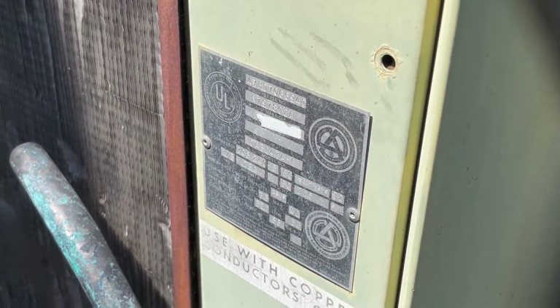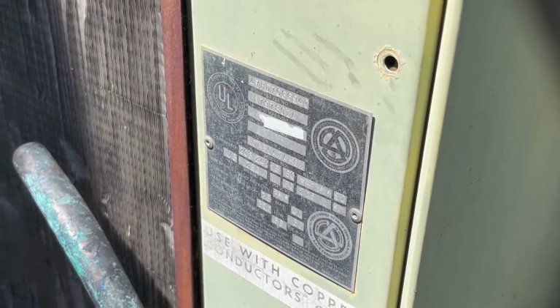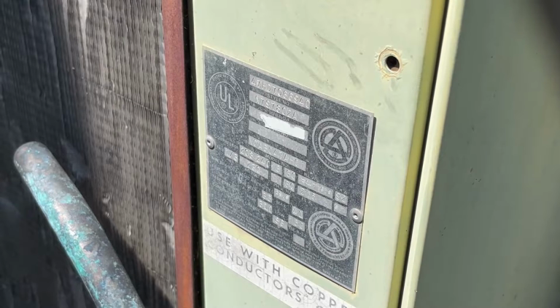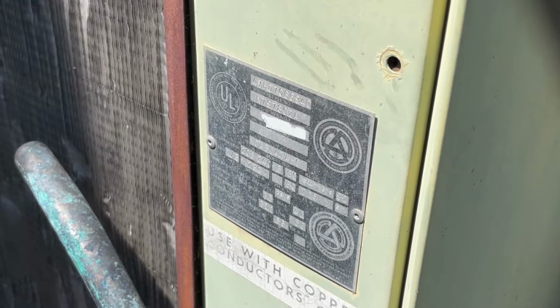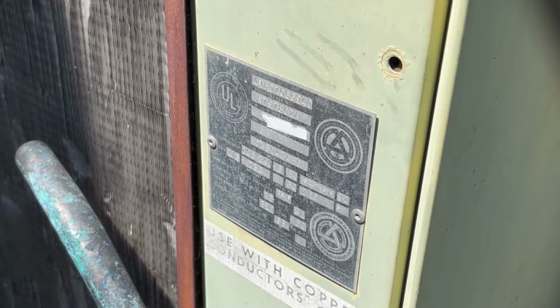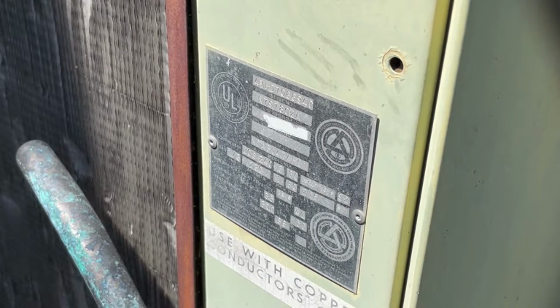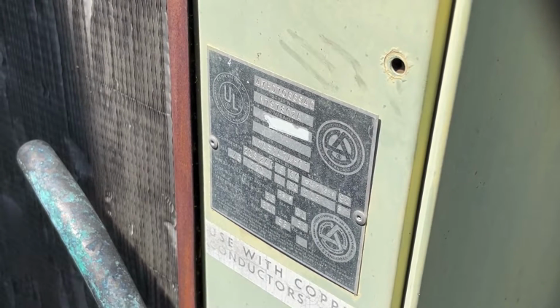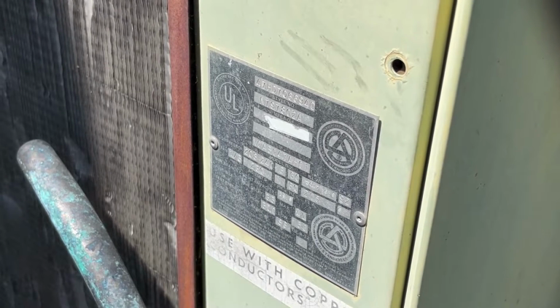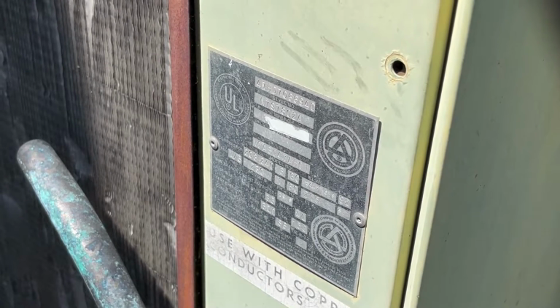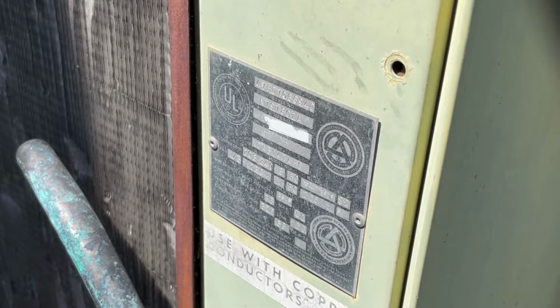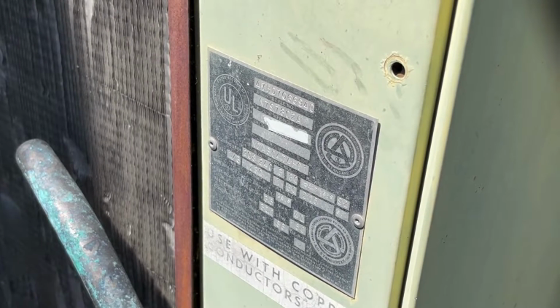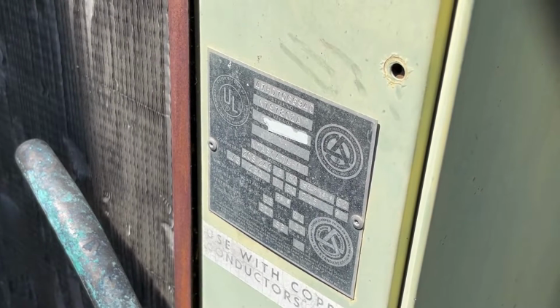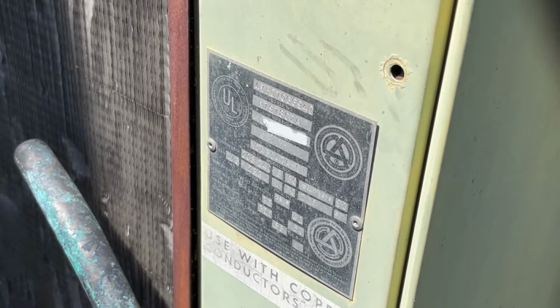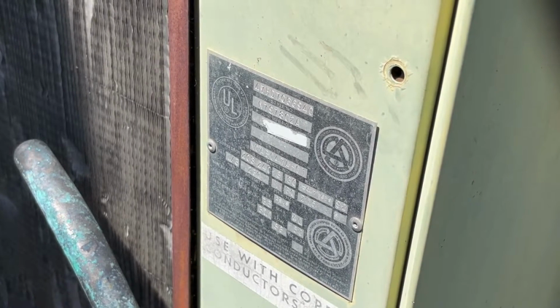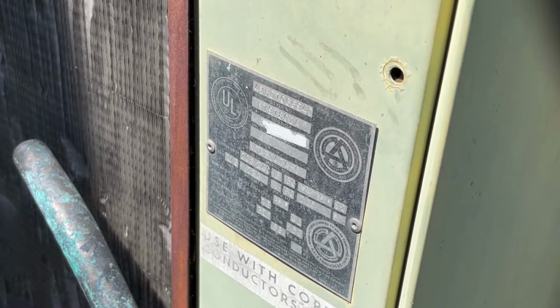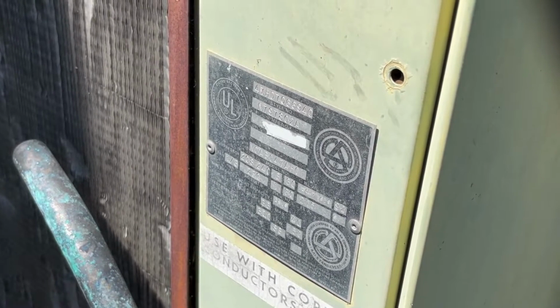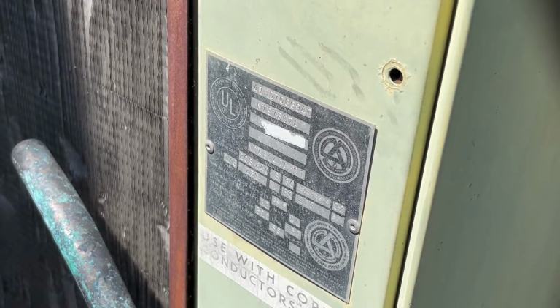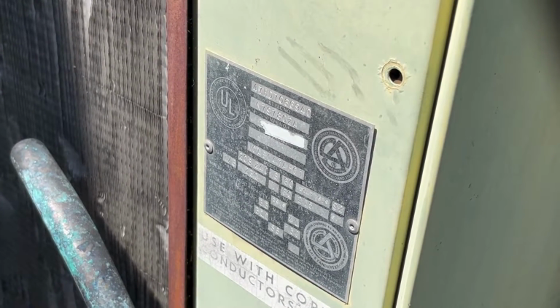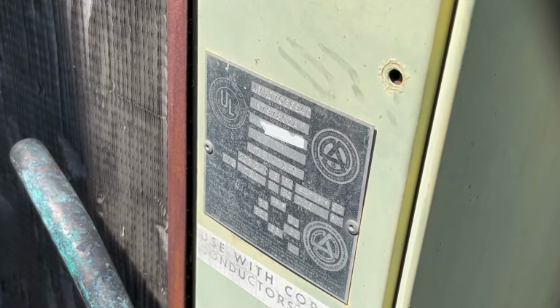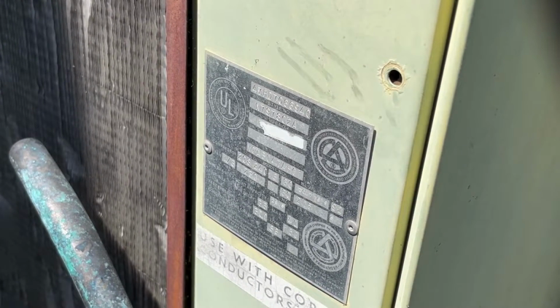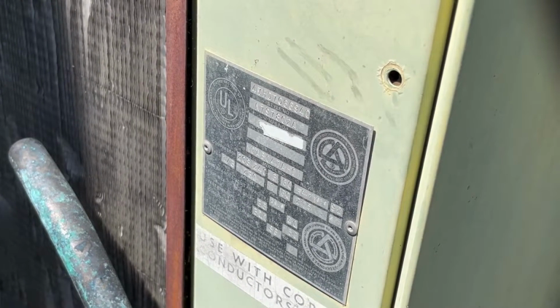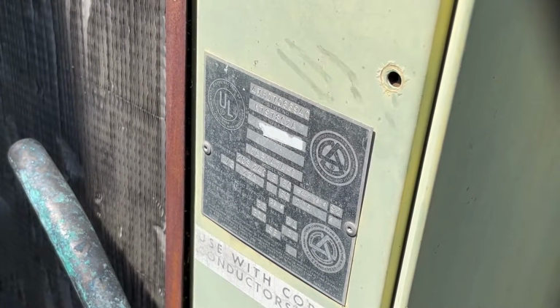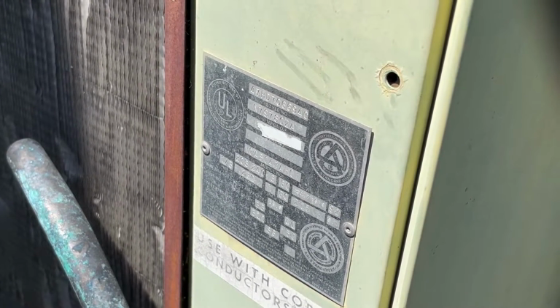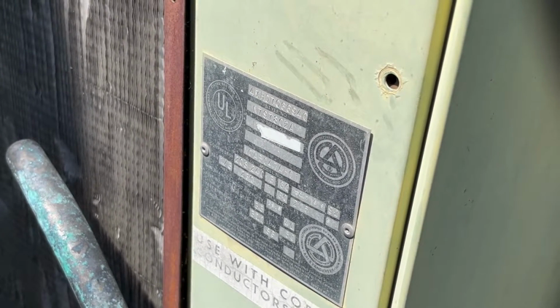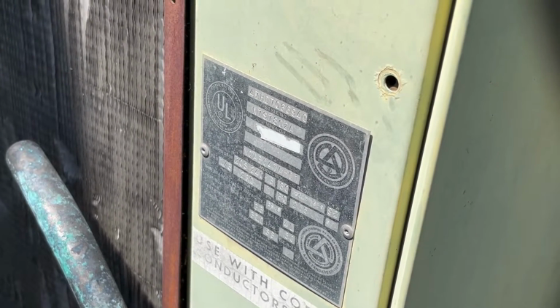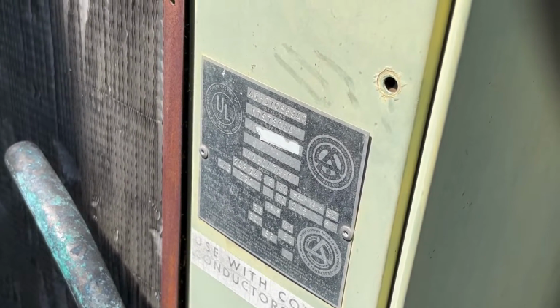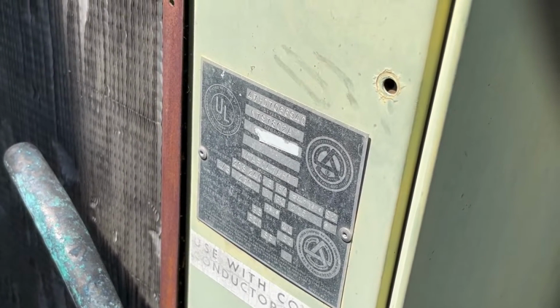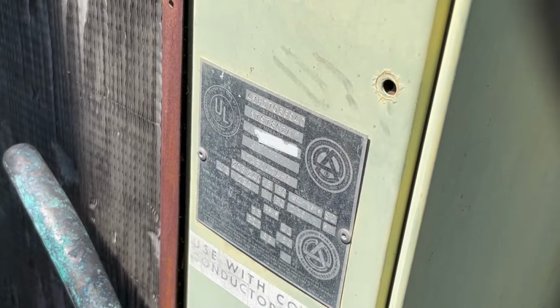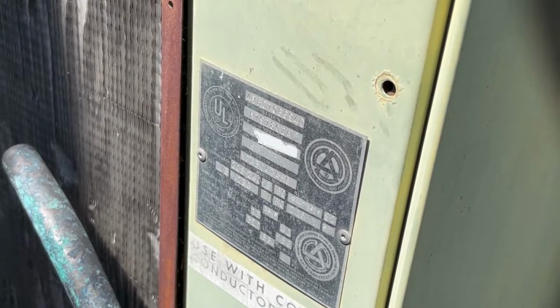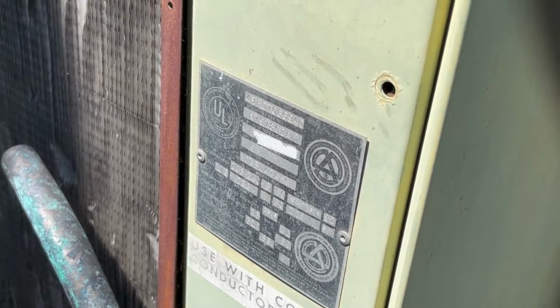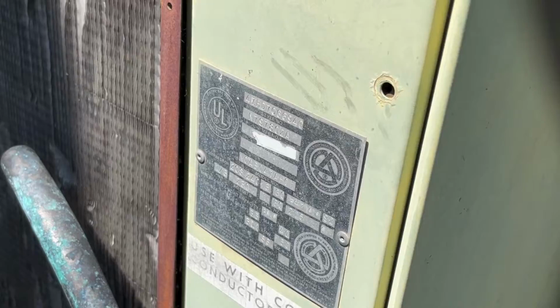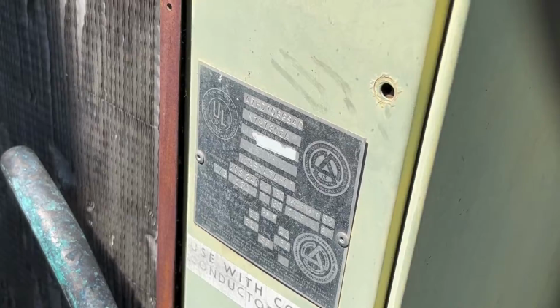I don't know how to read the data on these units. I think it's from 1978.